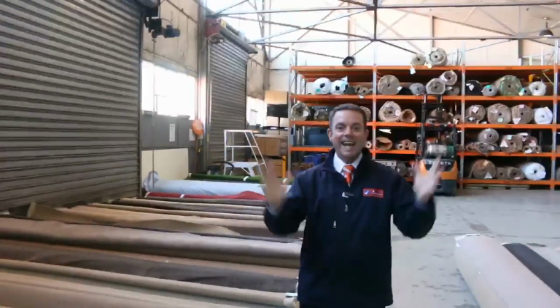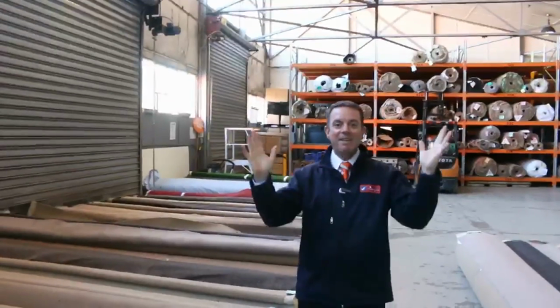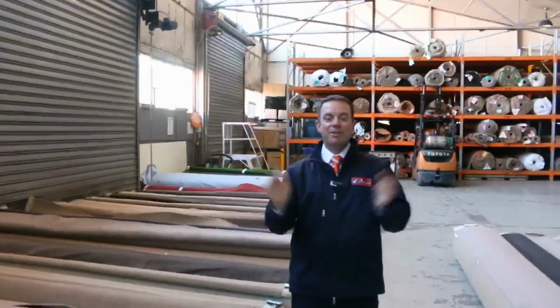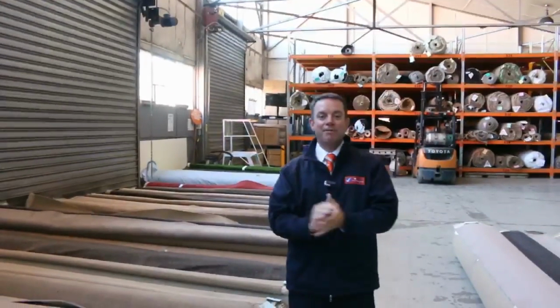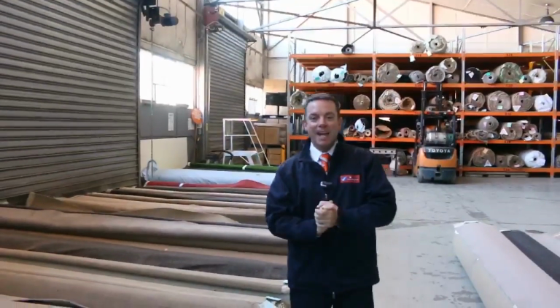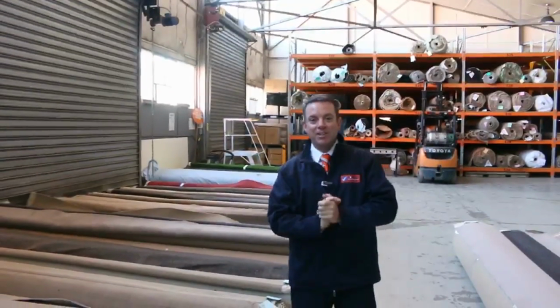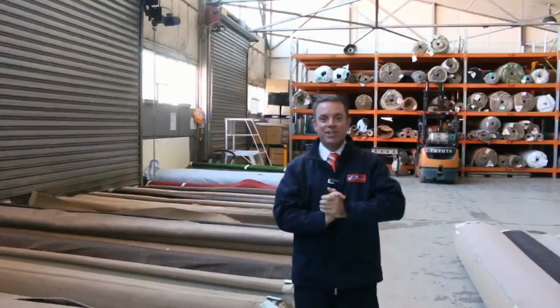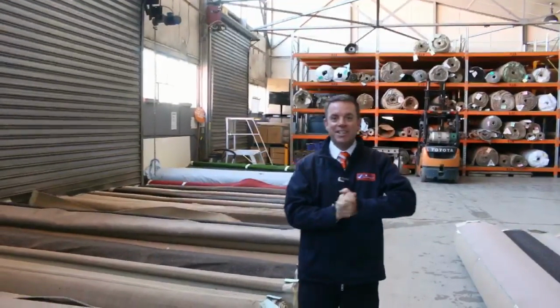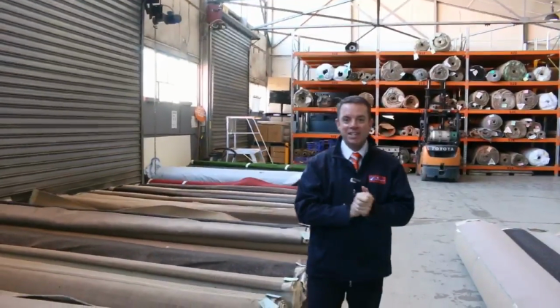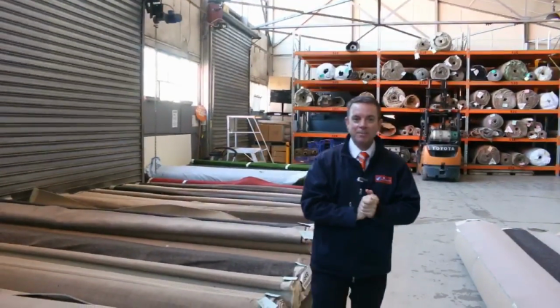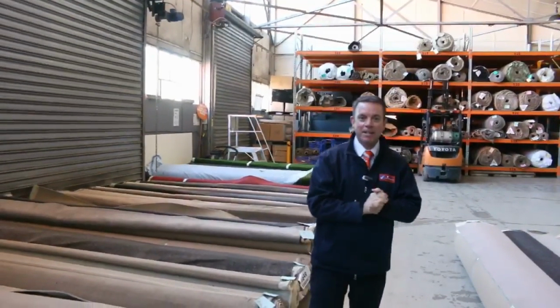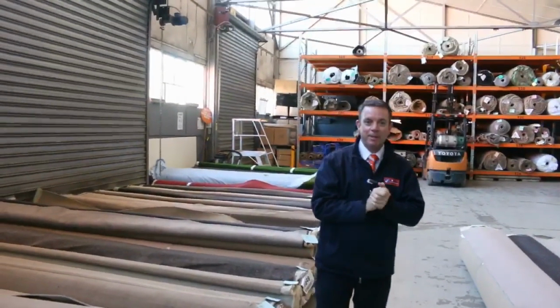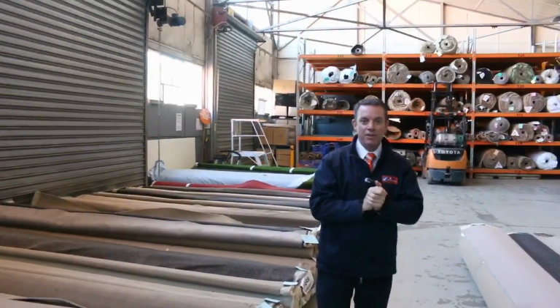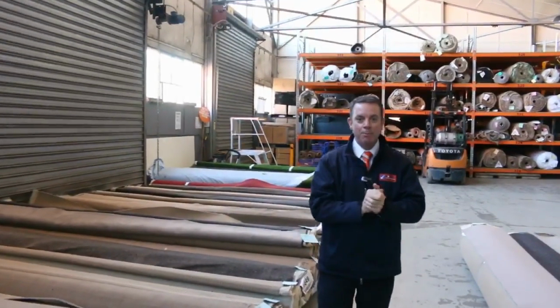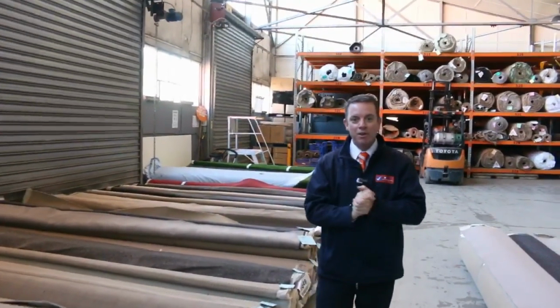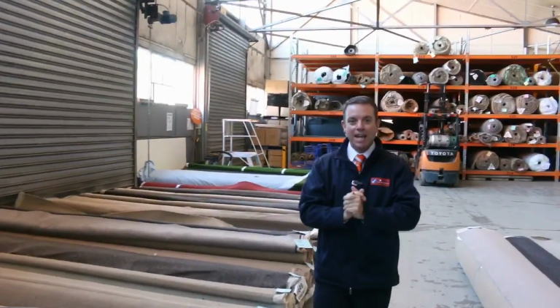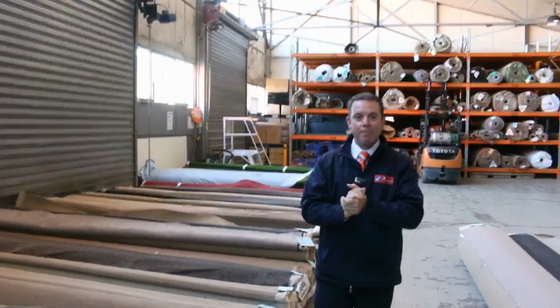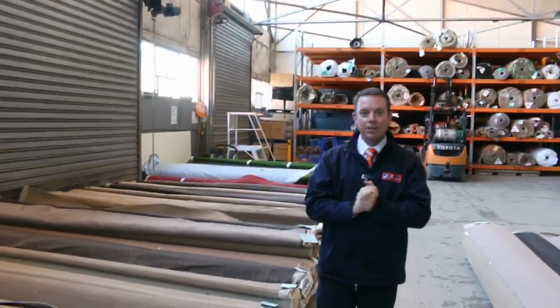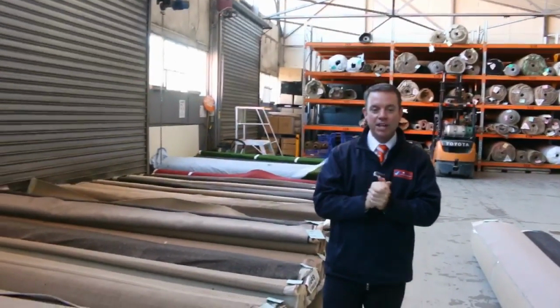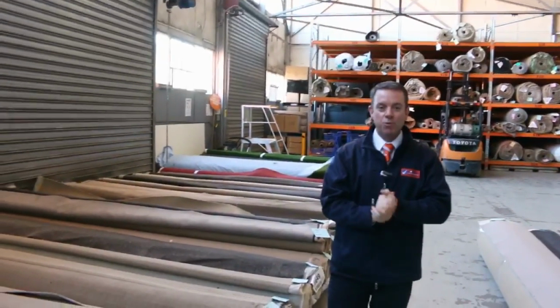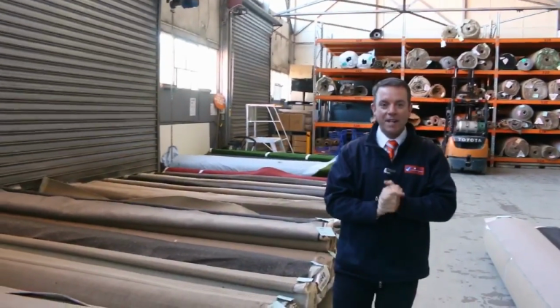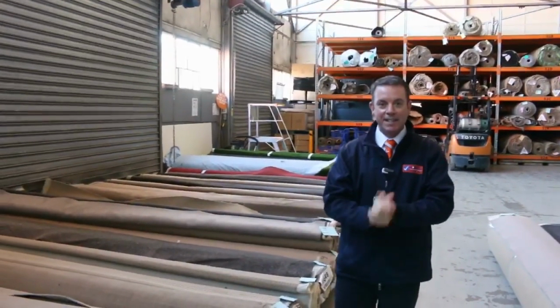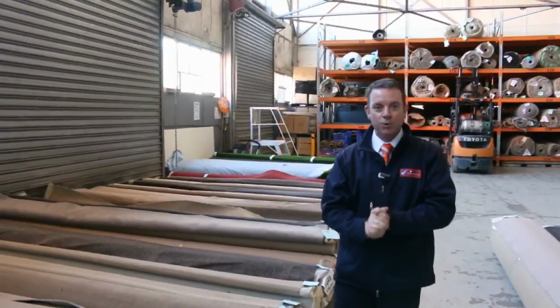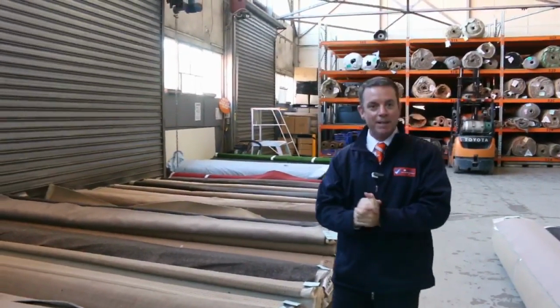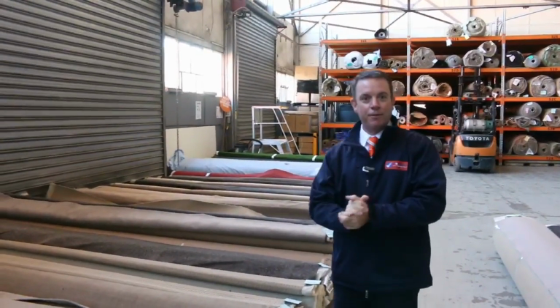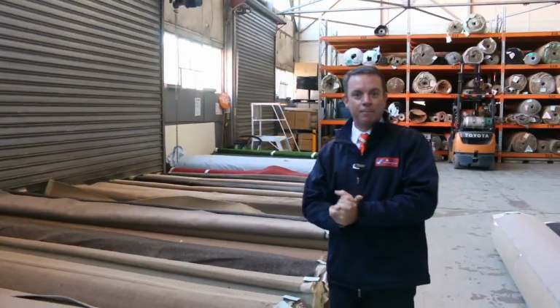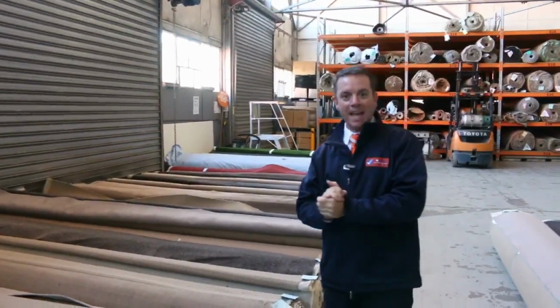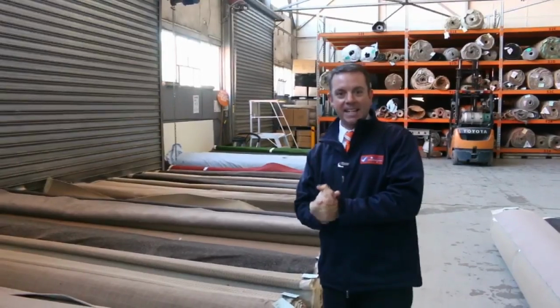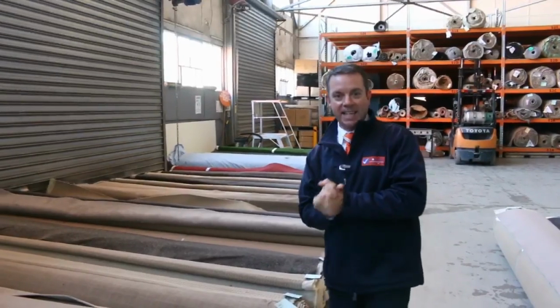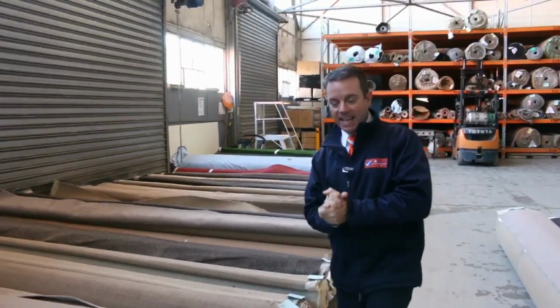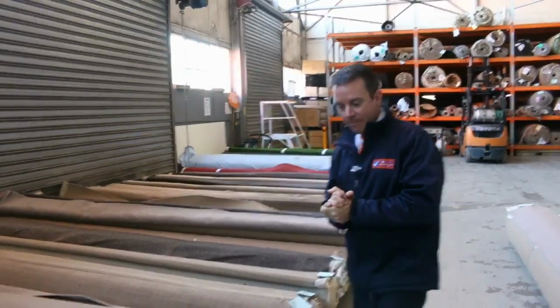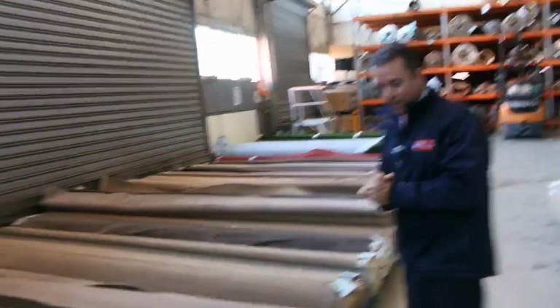G'day, I'm John from Fowls Auctions and Sales. I'm here to preview tomorrow's carpet auction, which is Wednesday the 24th of May at 10am.